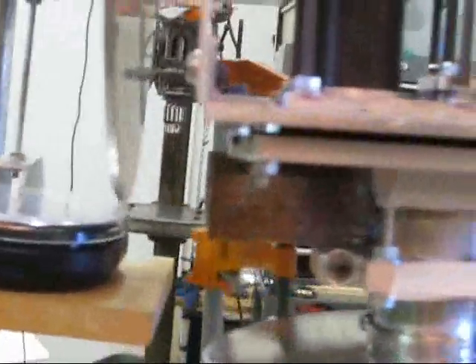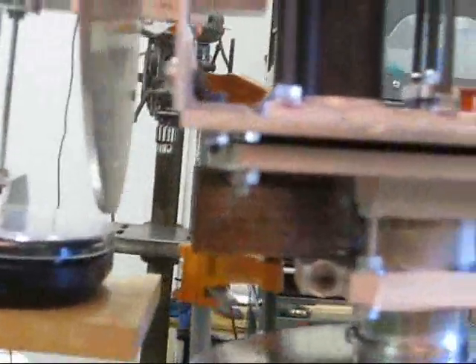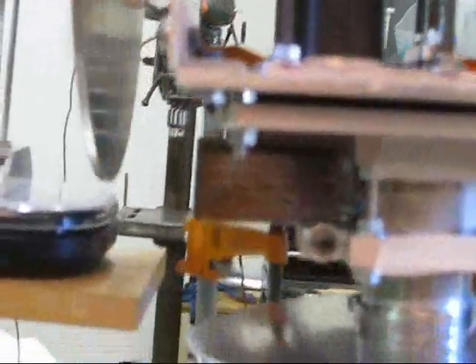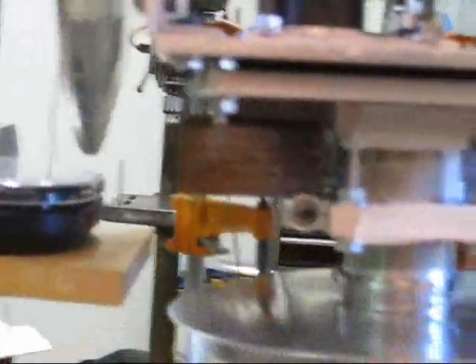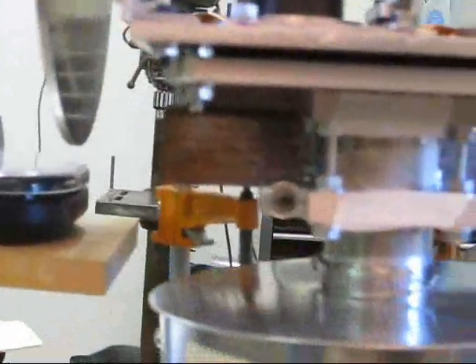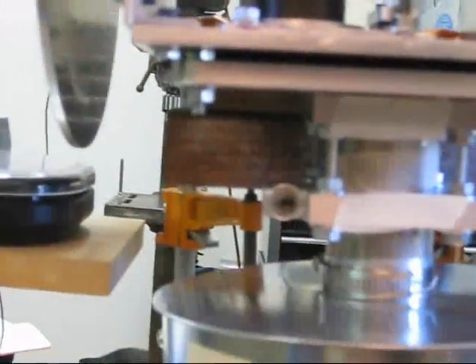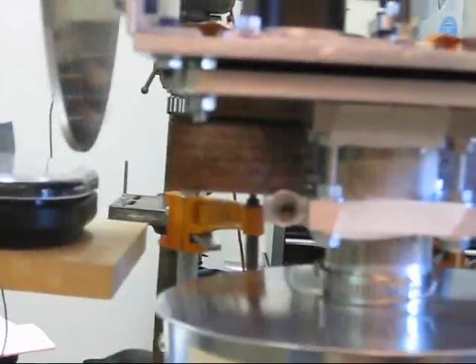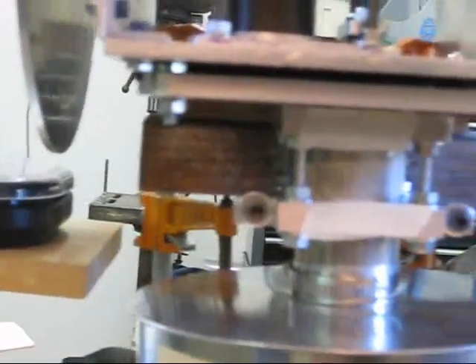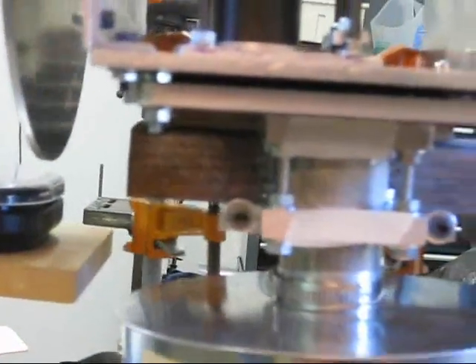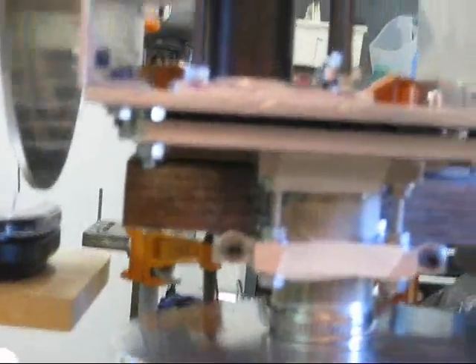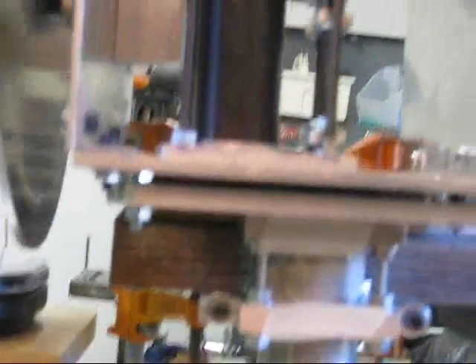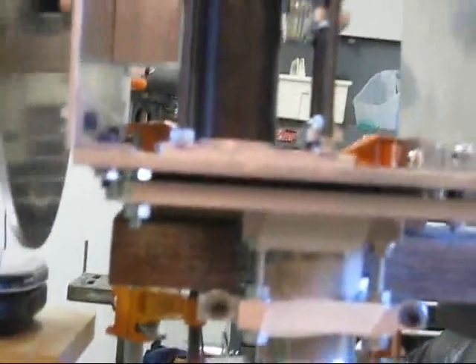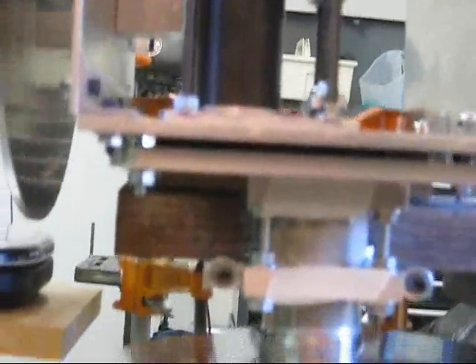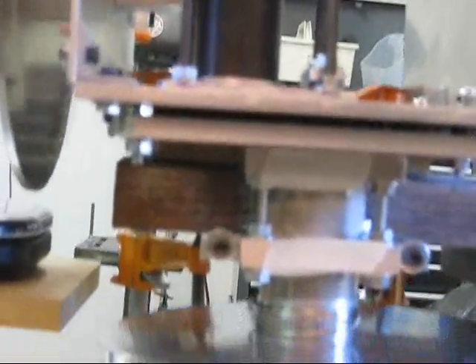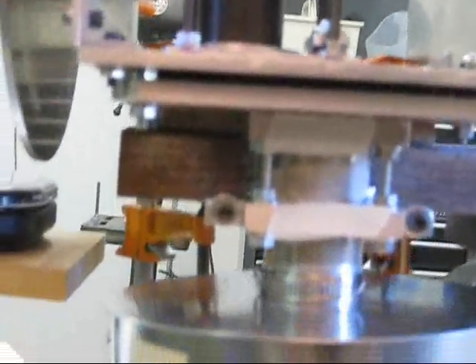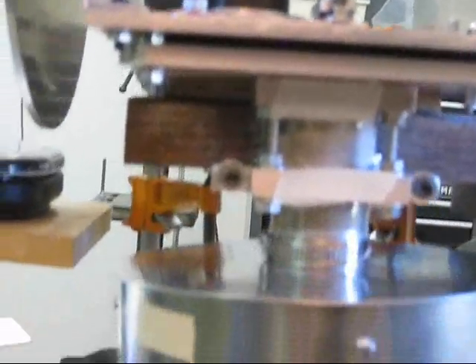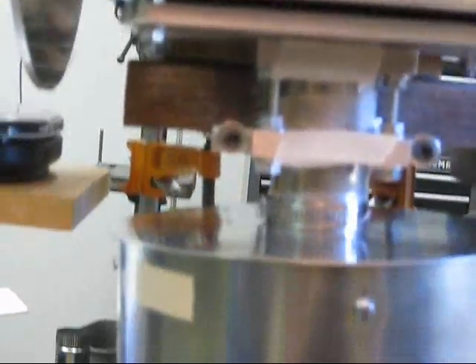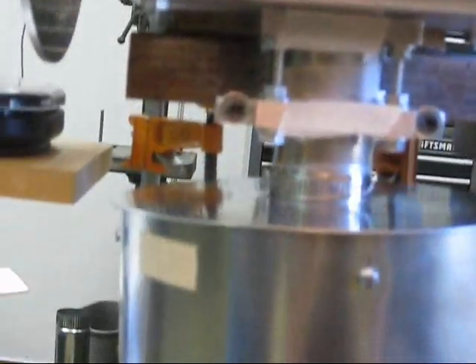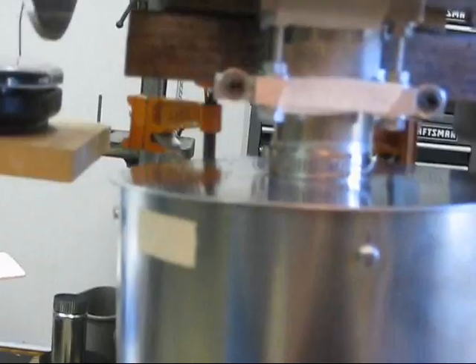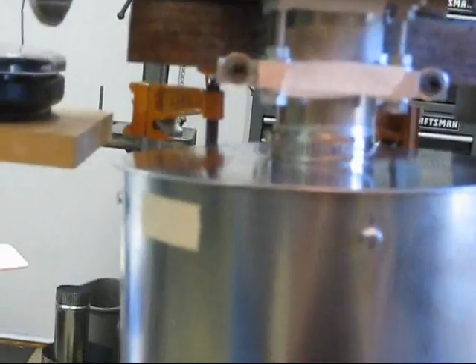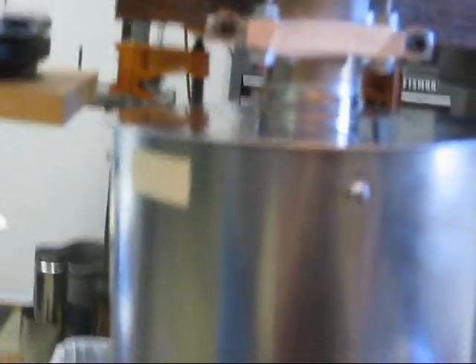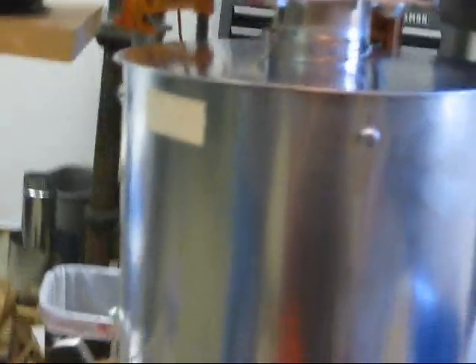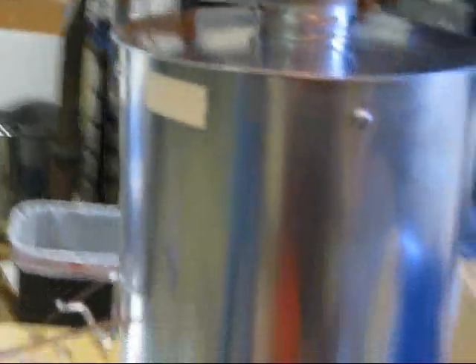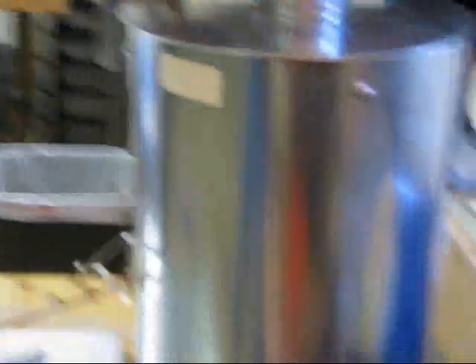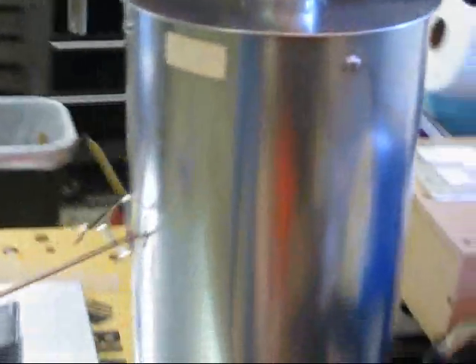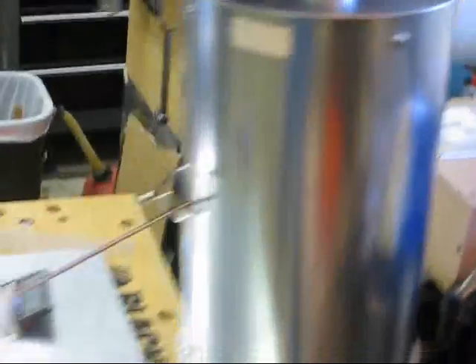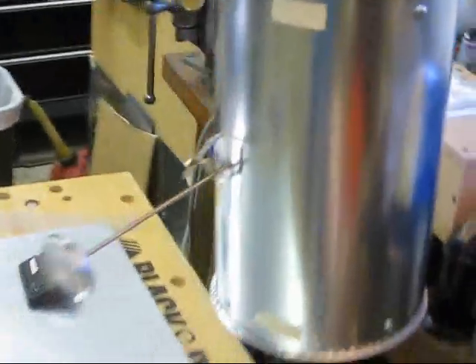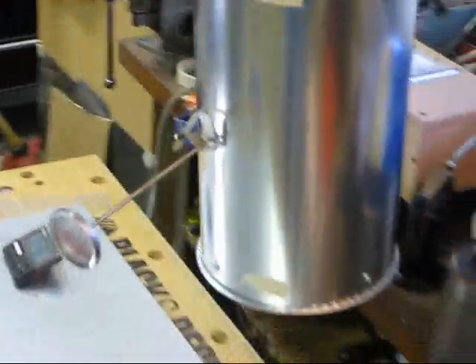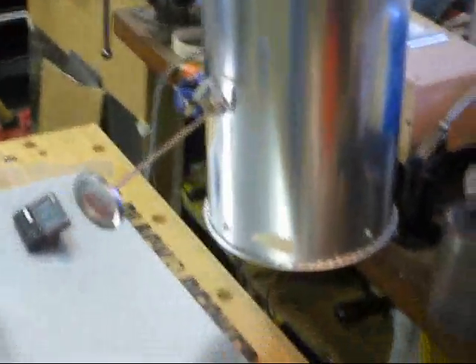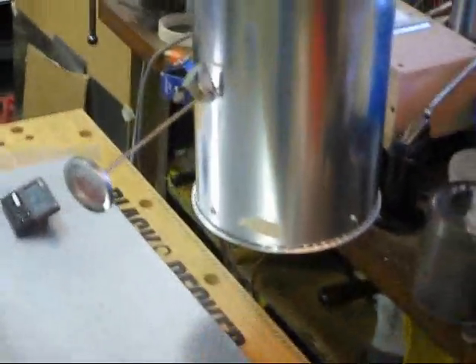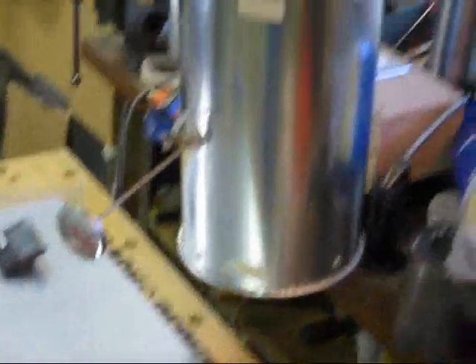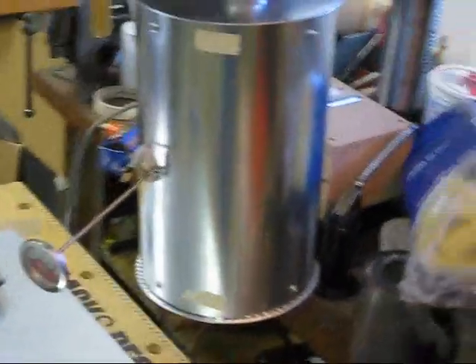You can see the top of the displacer cylinder, but the rest of it is covered by the large metal cylinder packed with insulation.